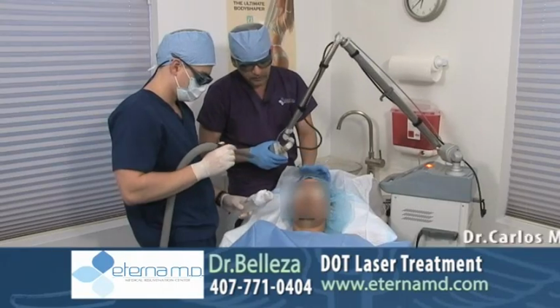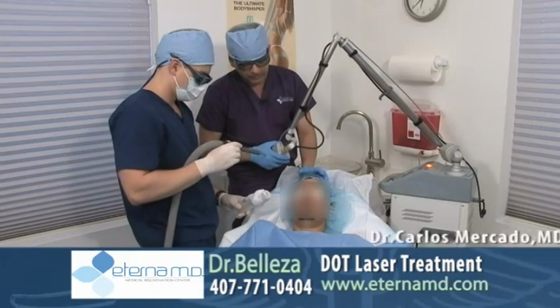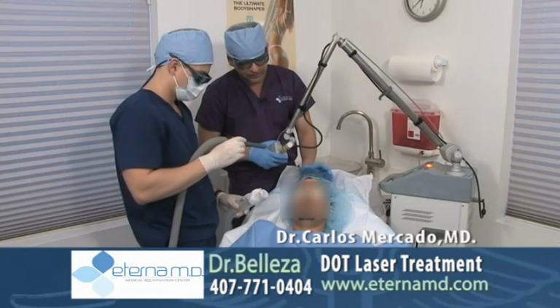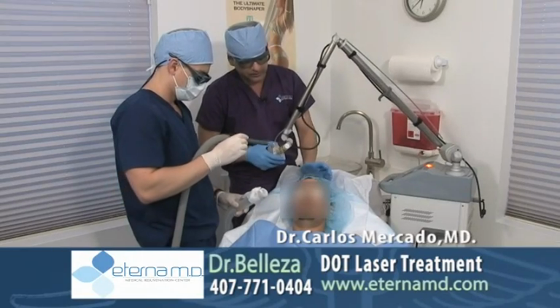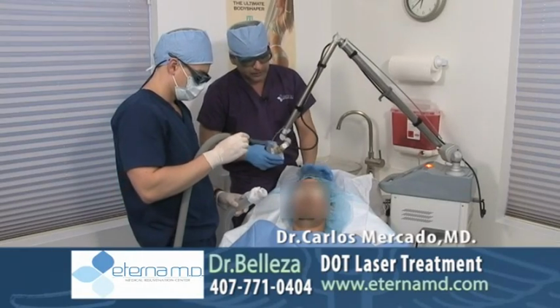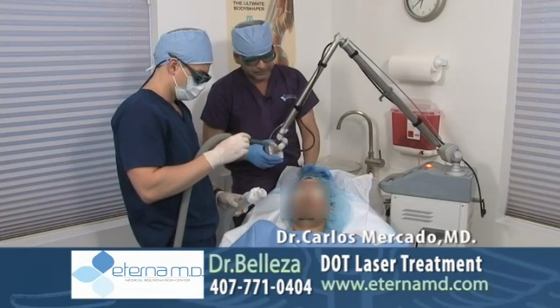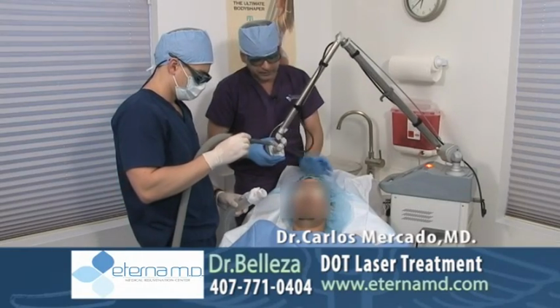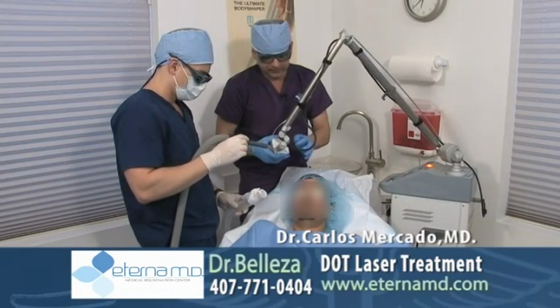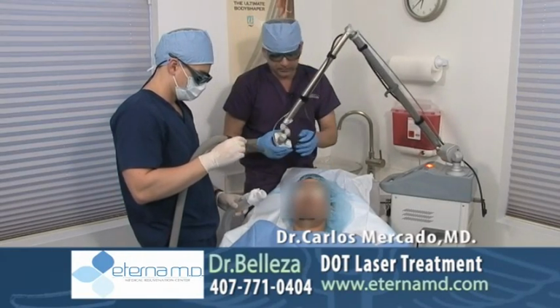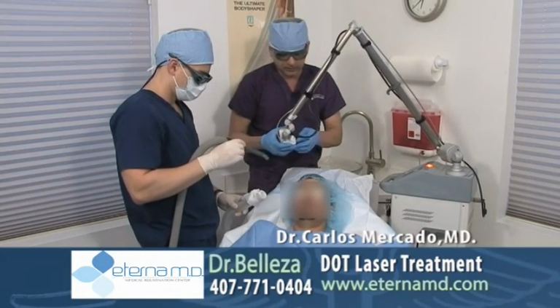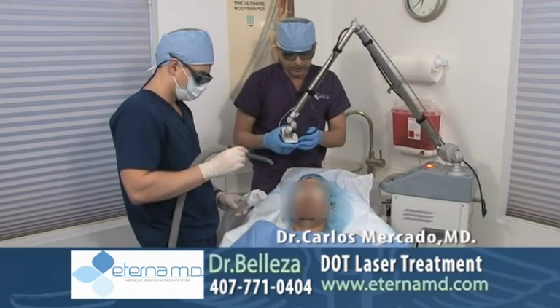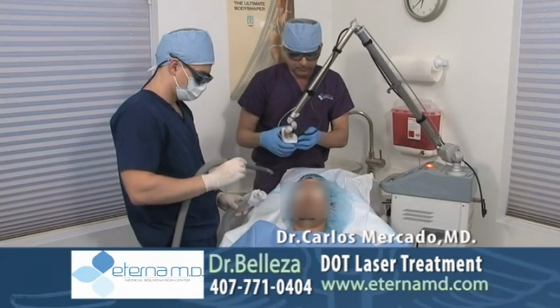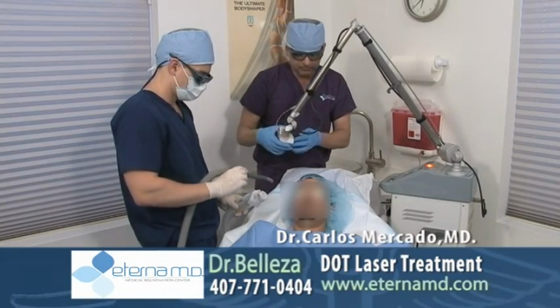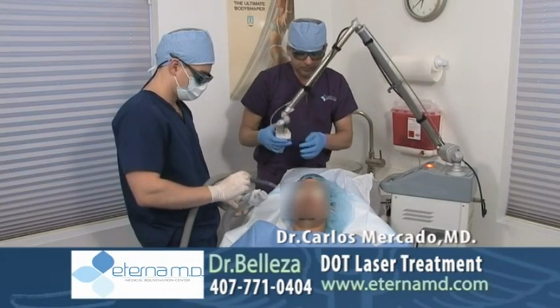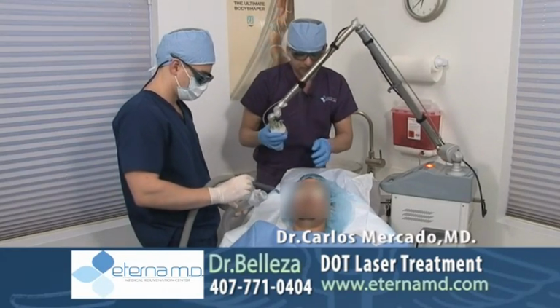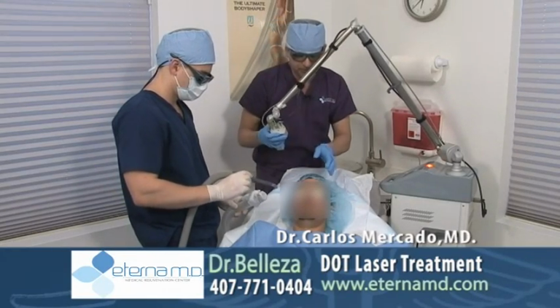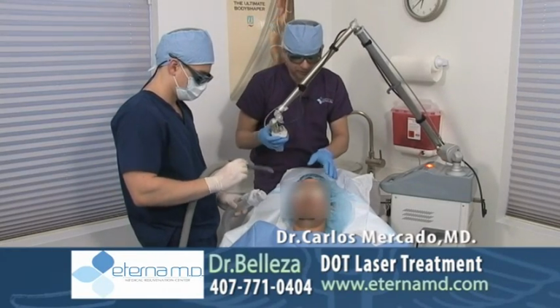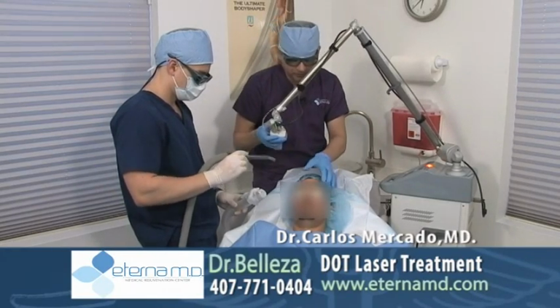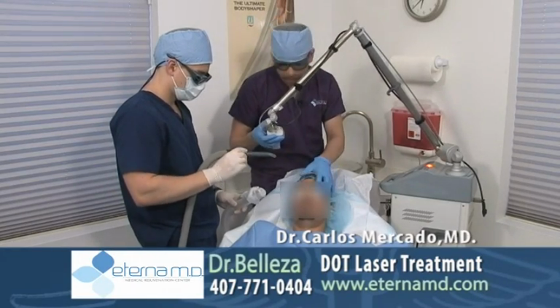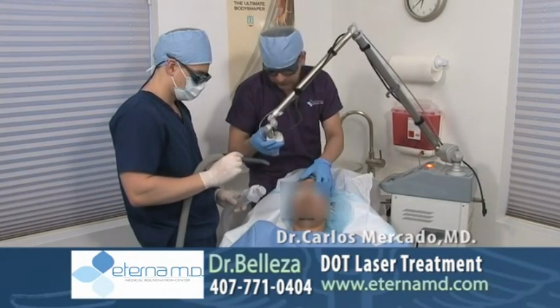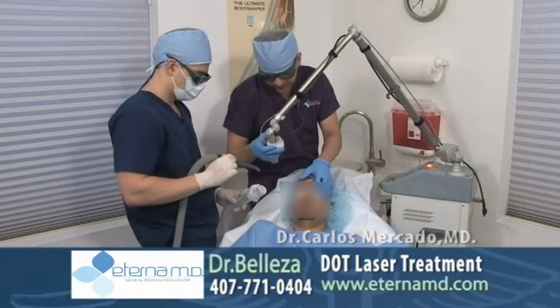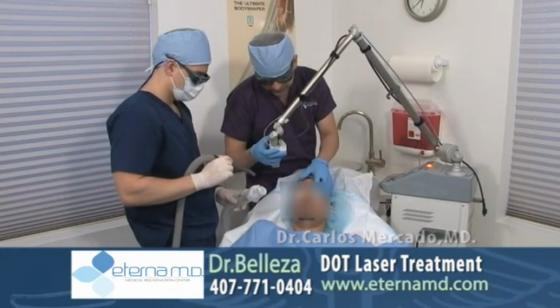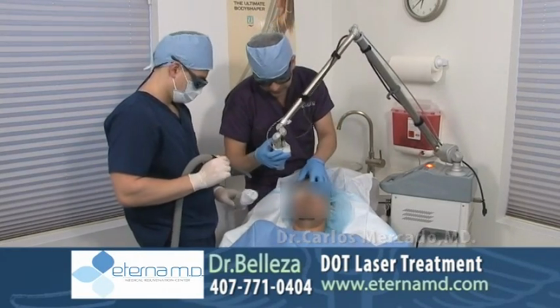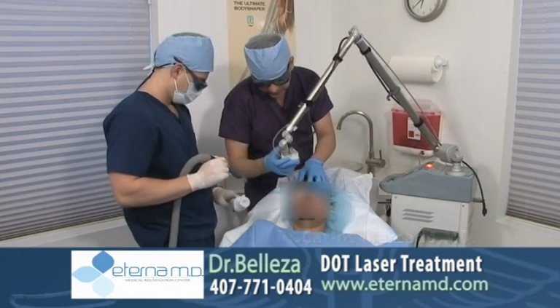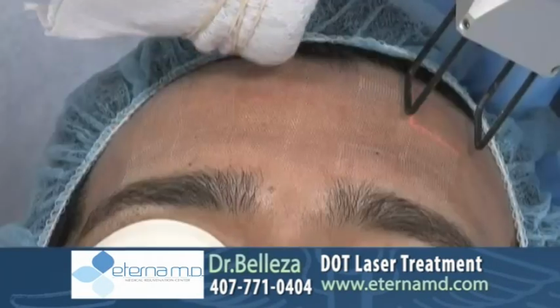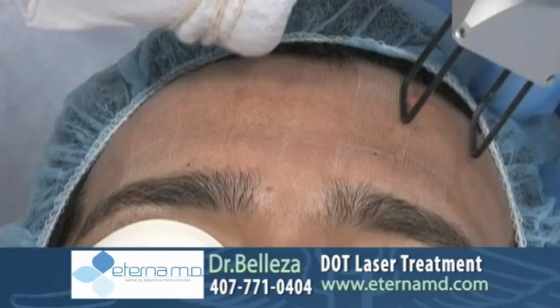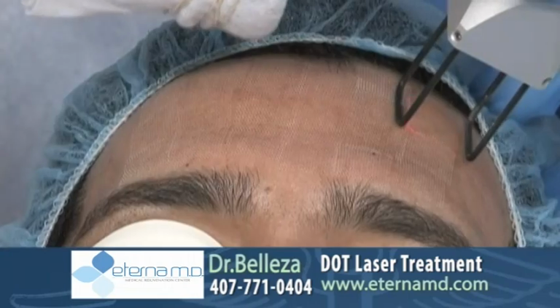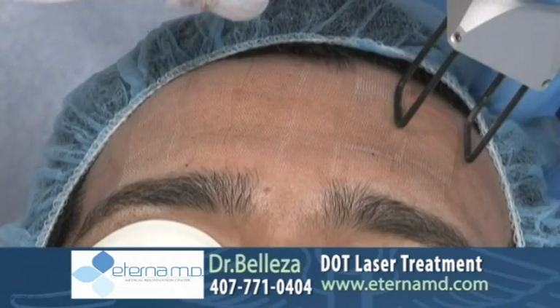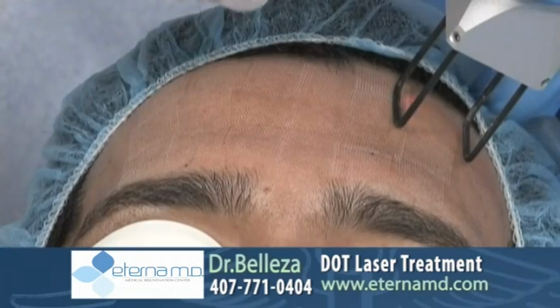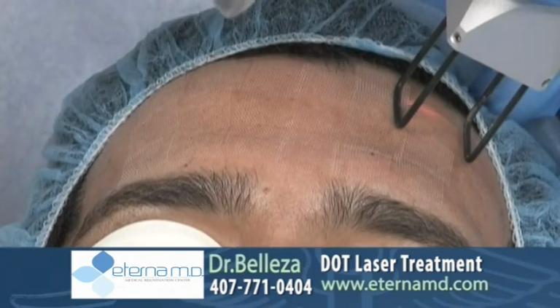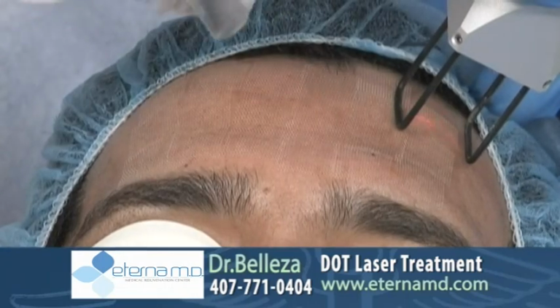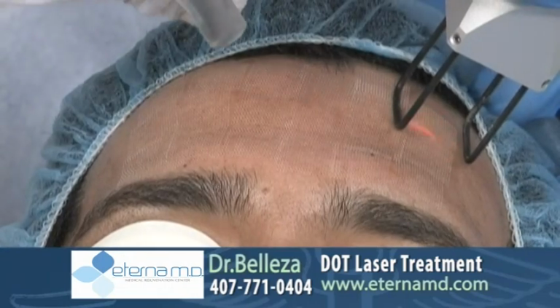The treatment you're seeing here is the DOT laser treatment. We do this treatment to help acne scars and pigmentation.